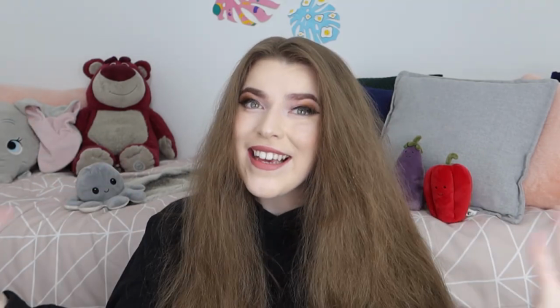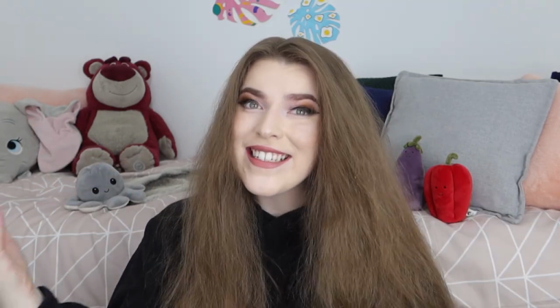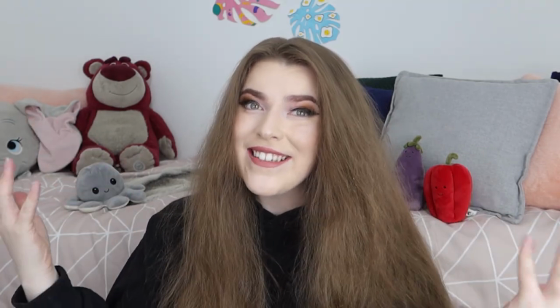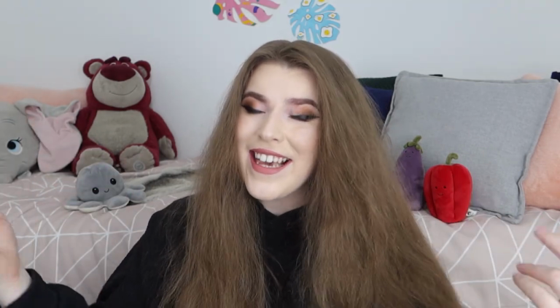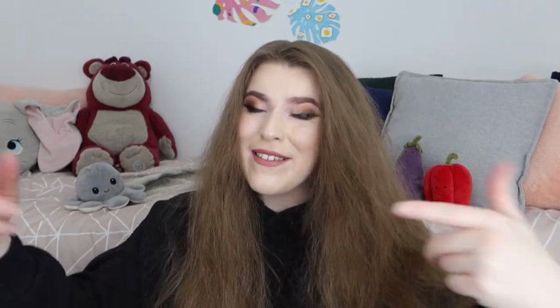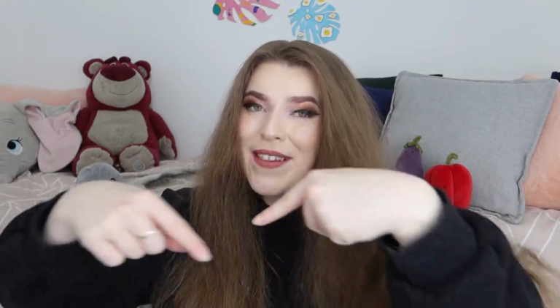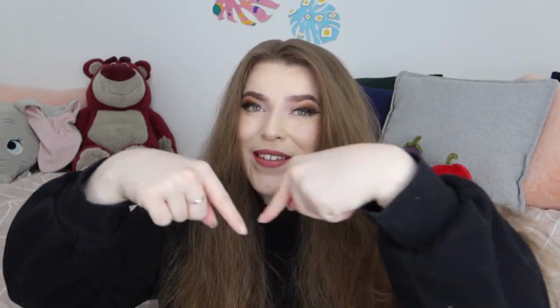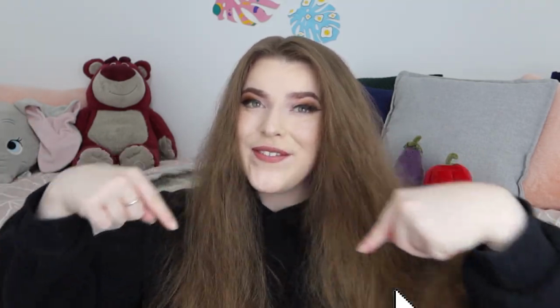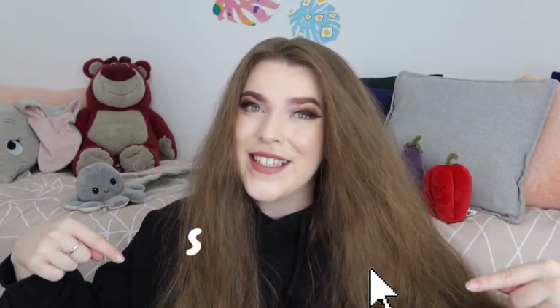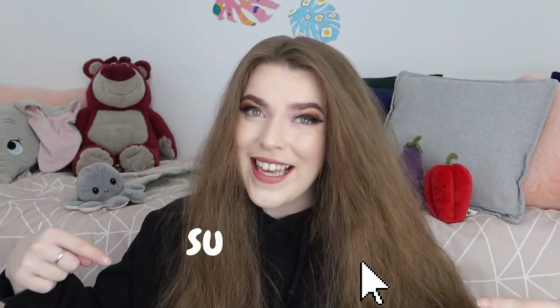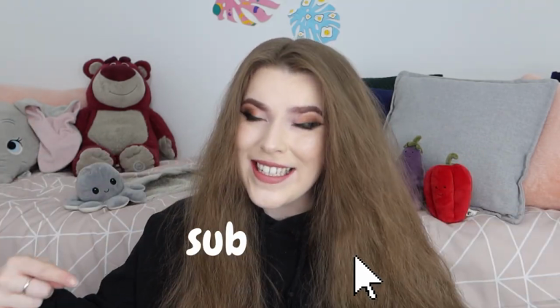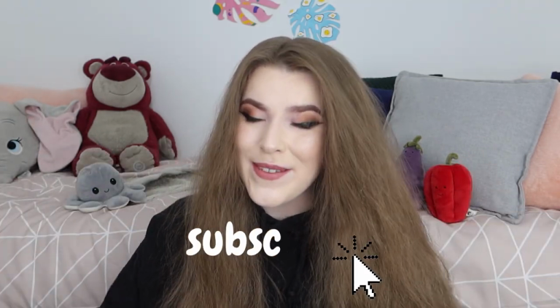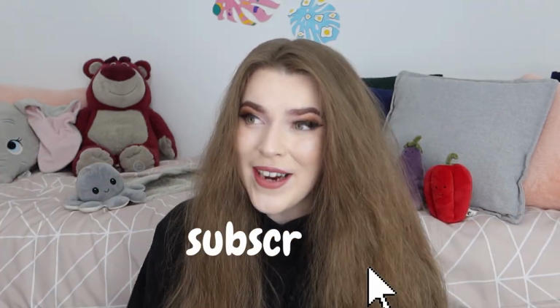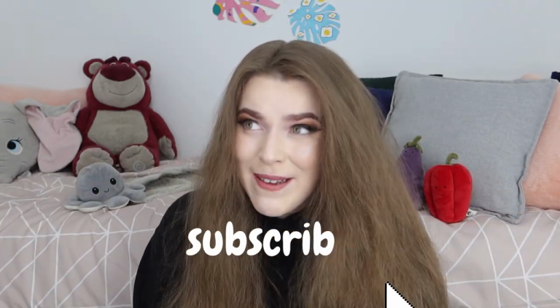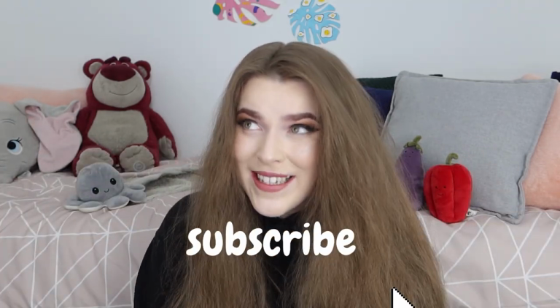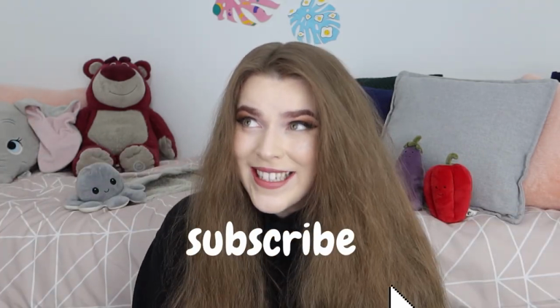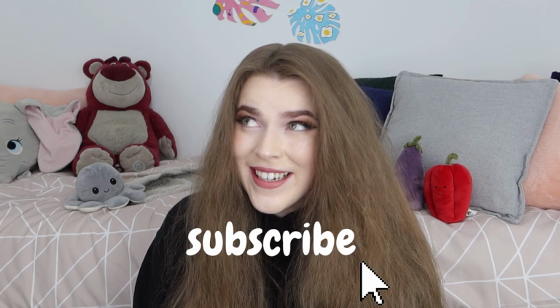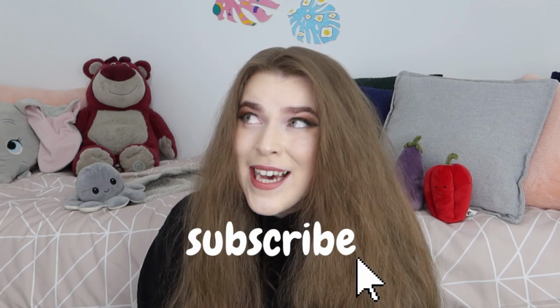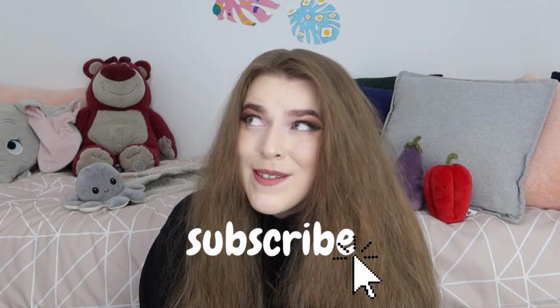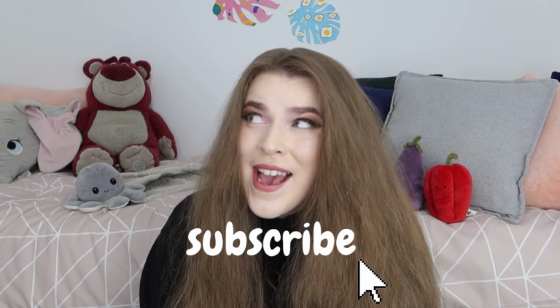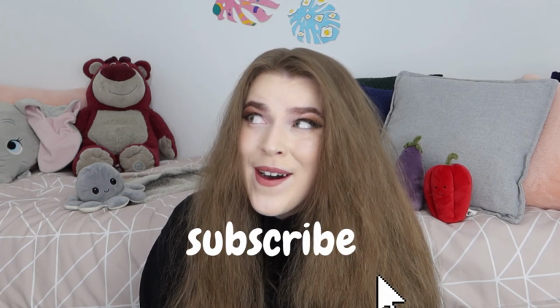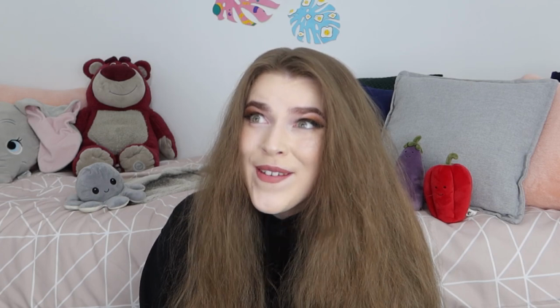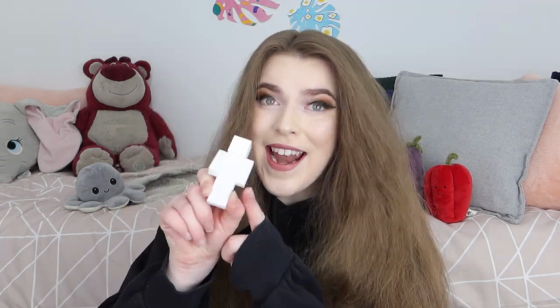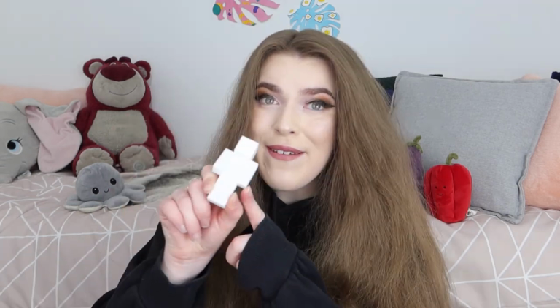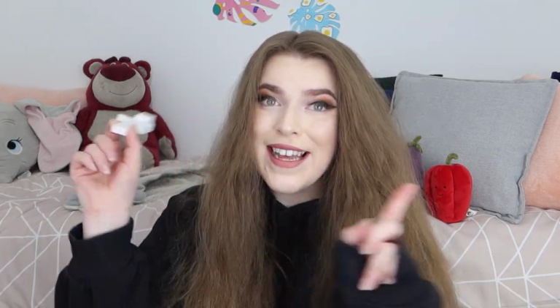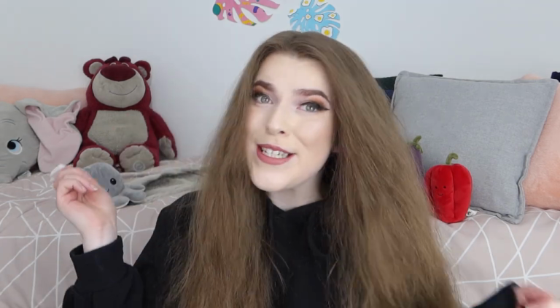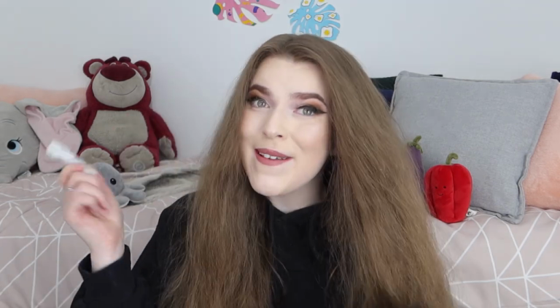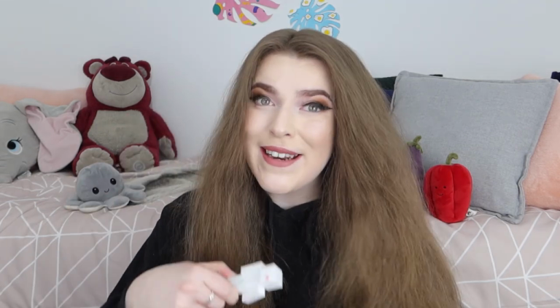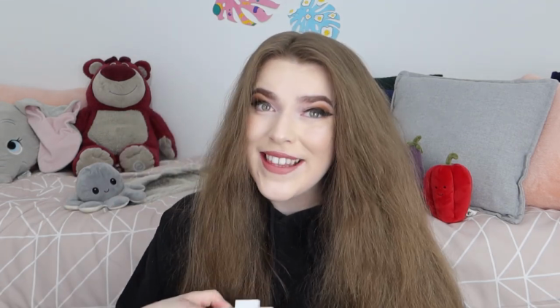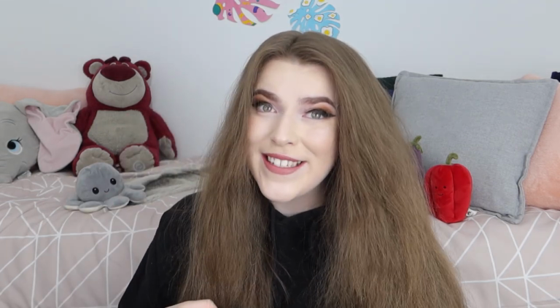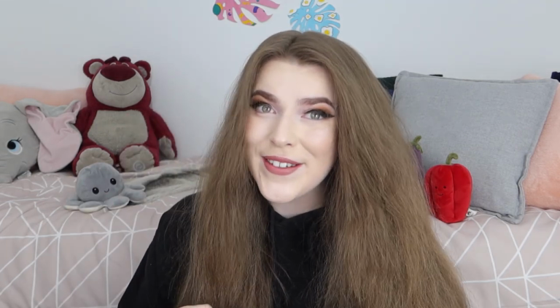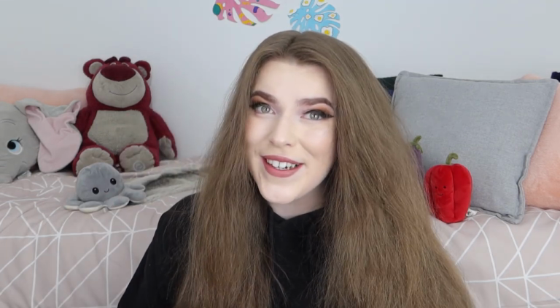If you guys are new here, it would mean the world if you could like and subscribe, because it really helps me out. Let's just begin with the tutorial.